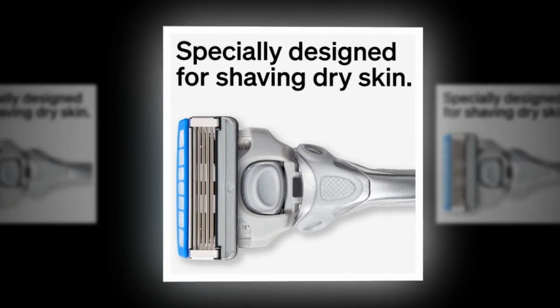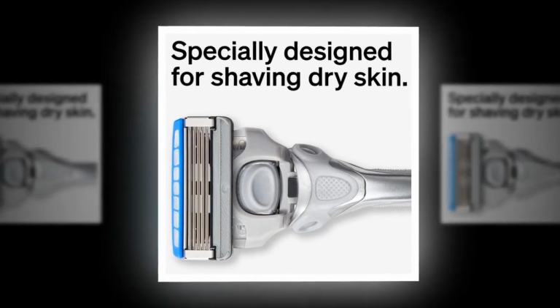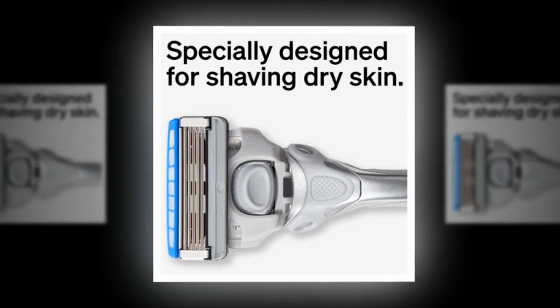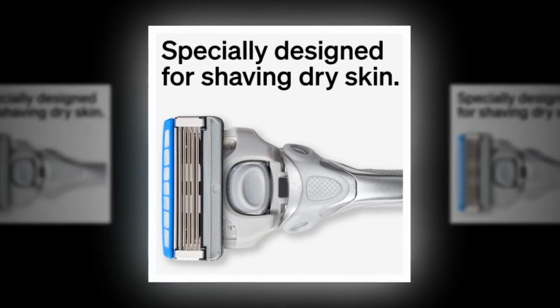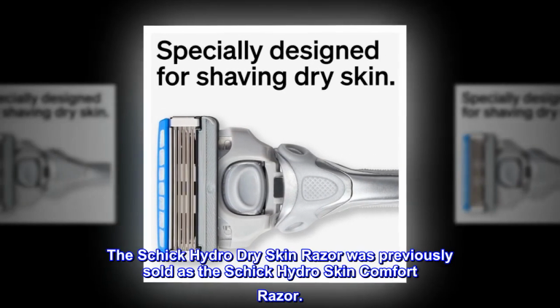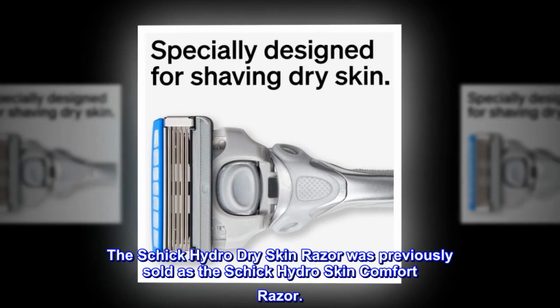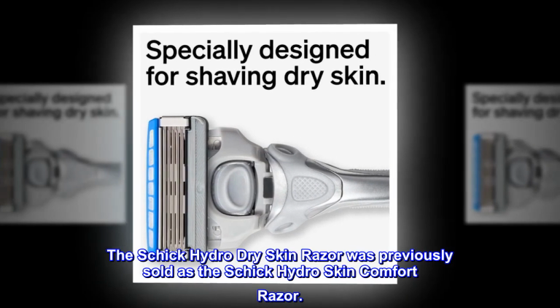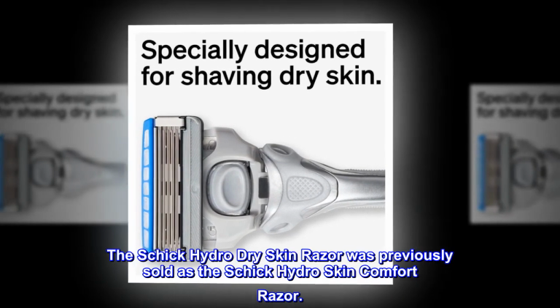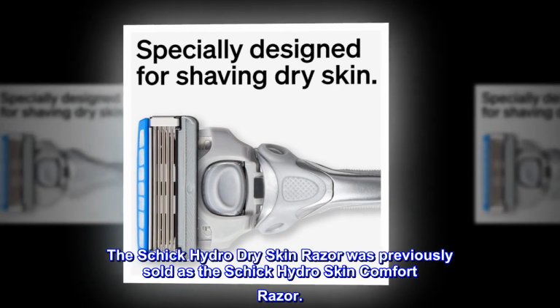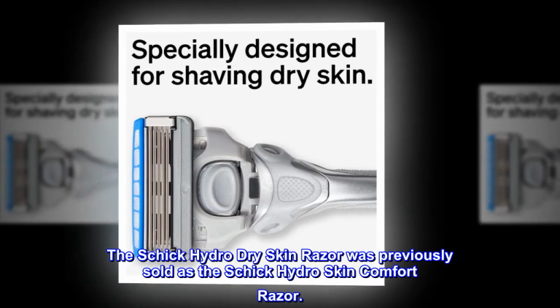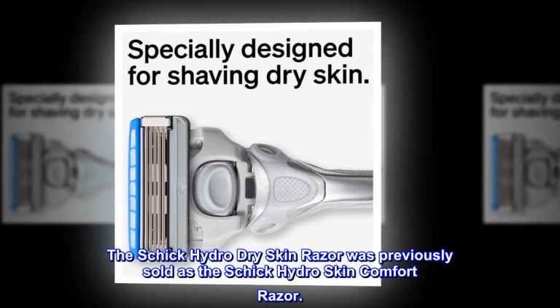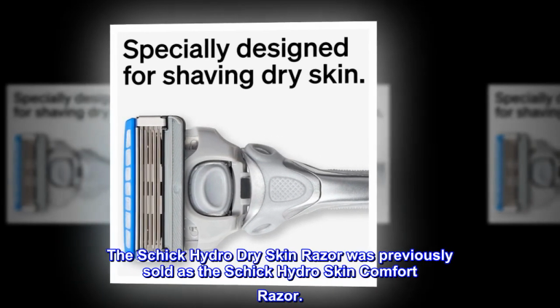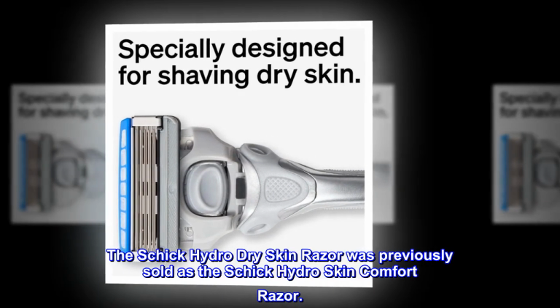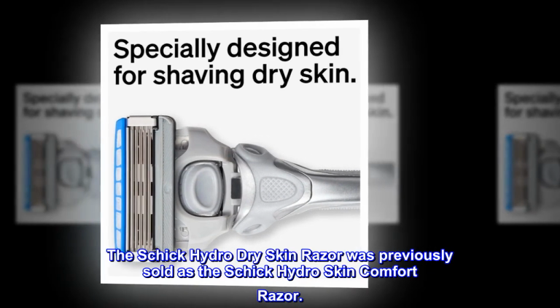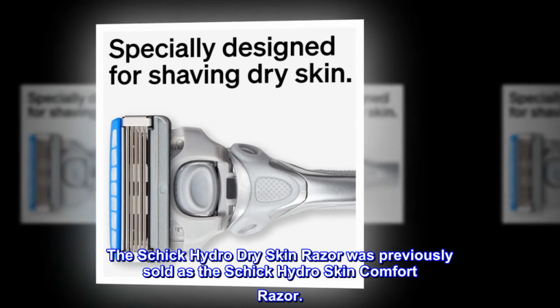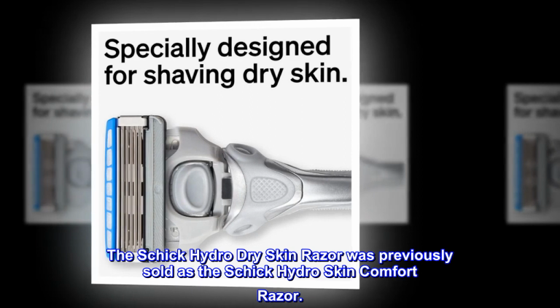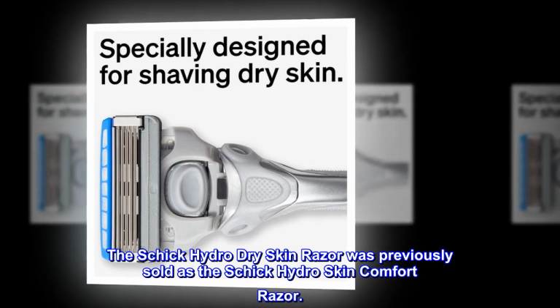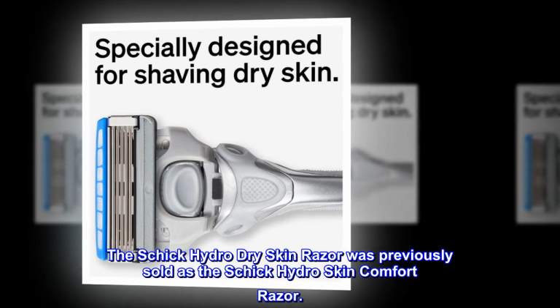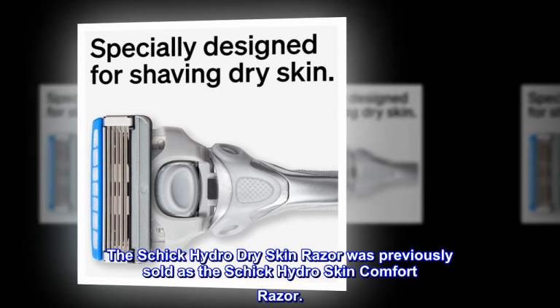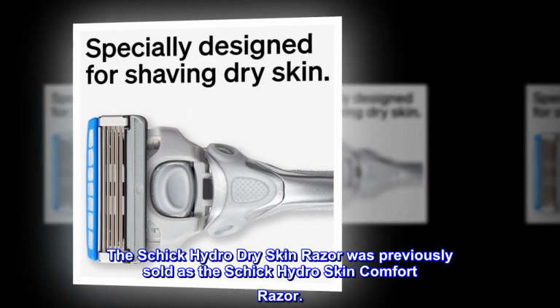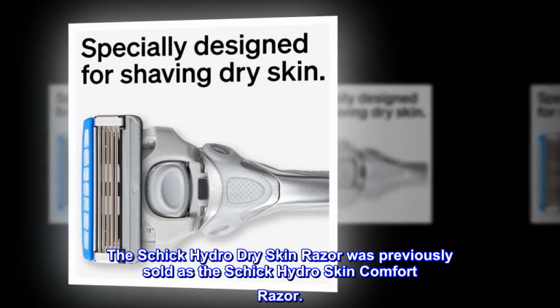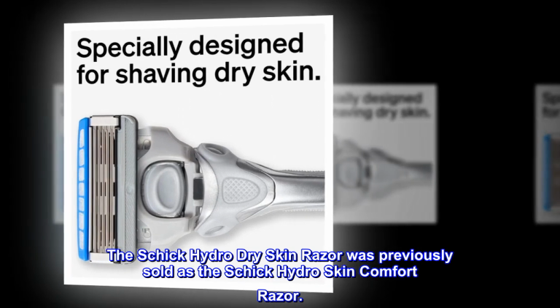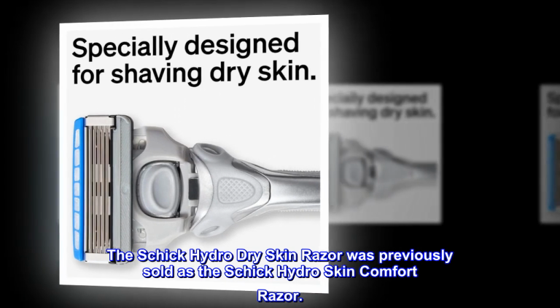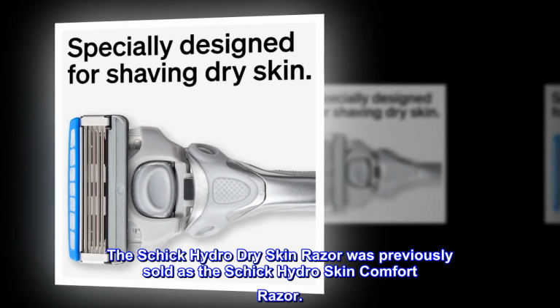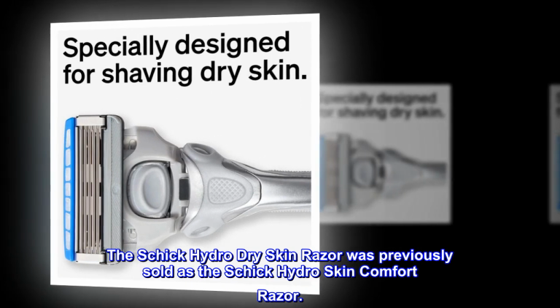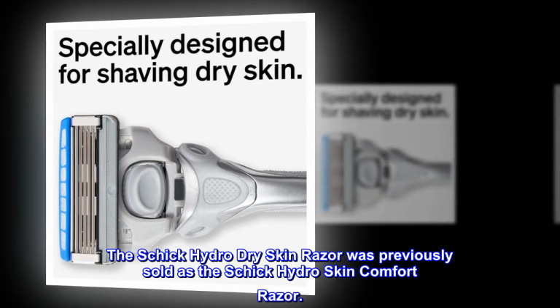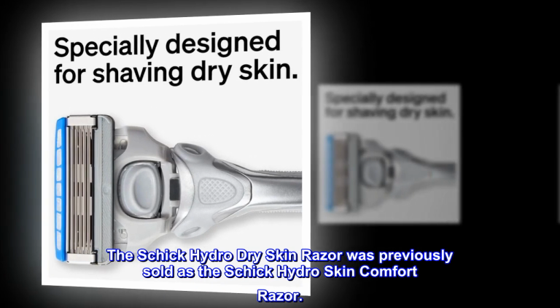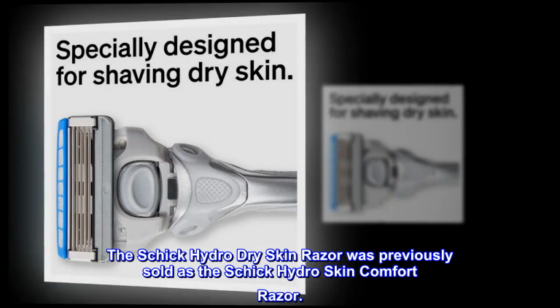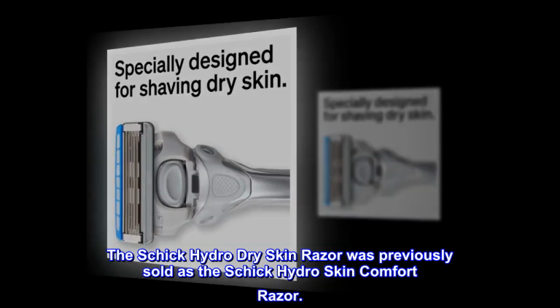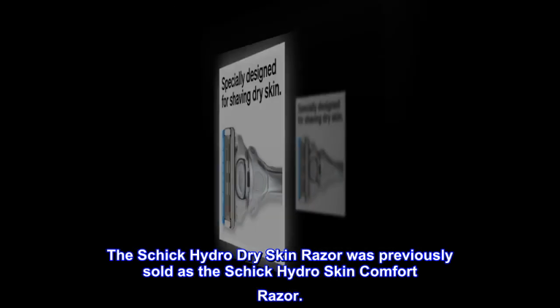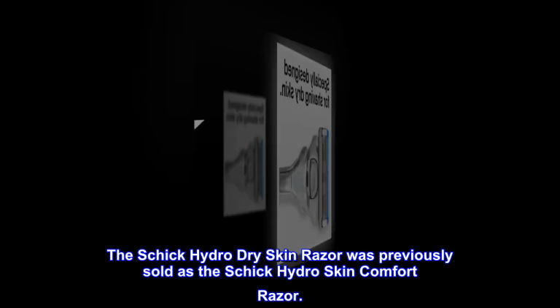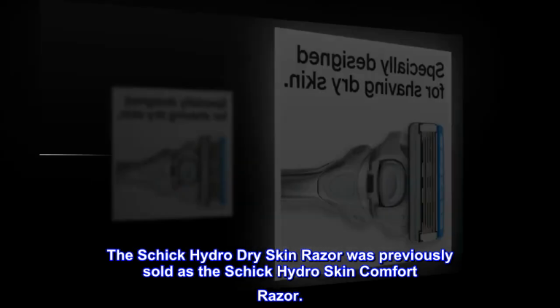The Schick Hydro Dry Skin Razor was previously sold as the Schick Hydro Skin Comfort Razor.